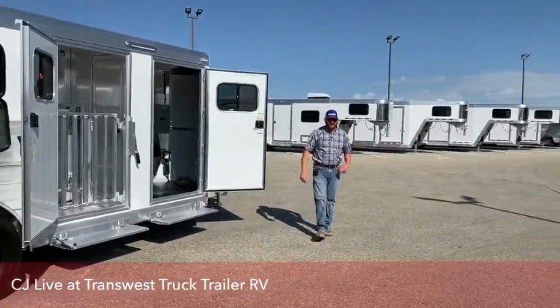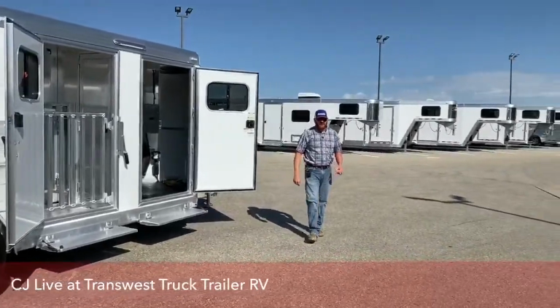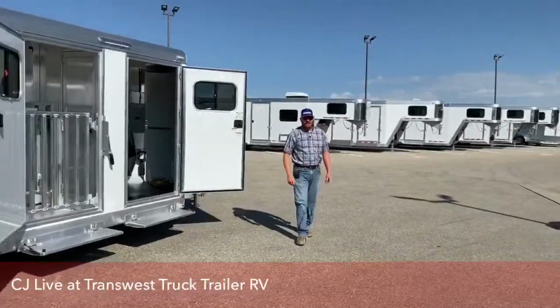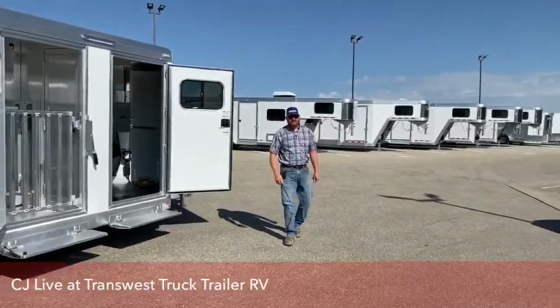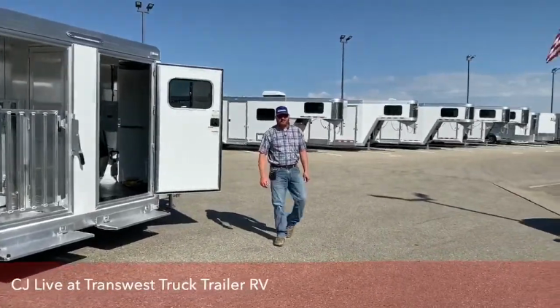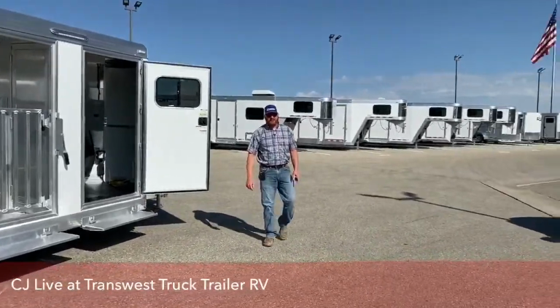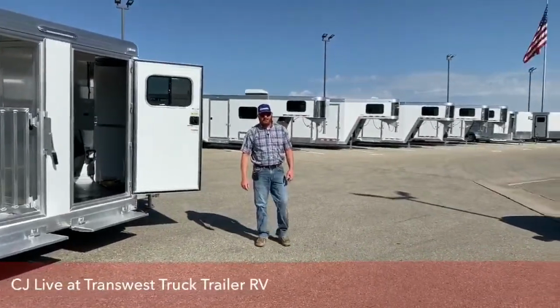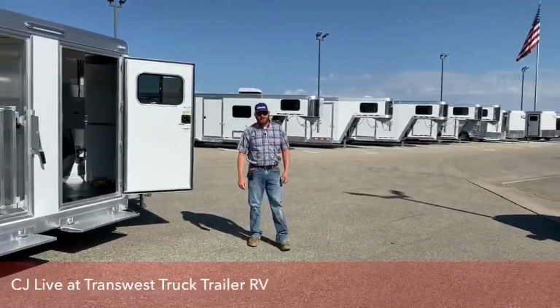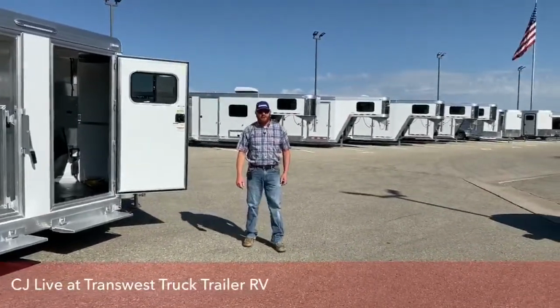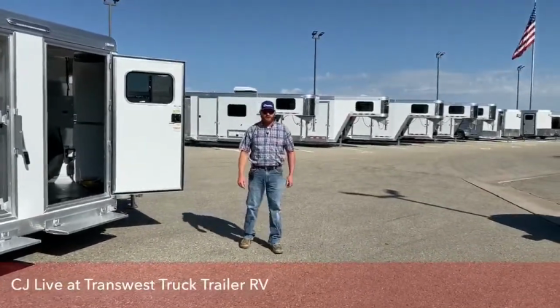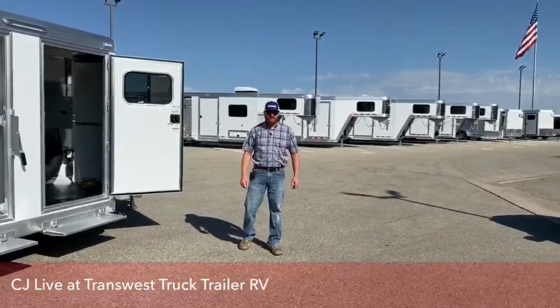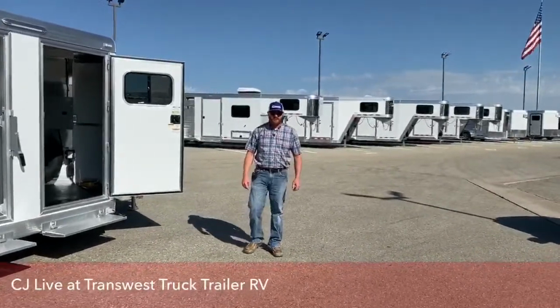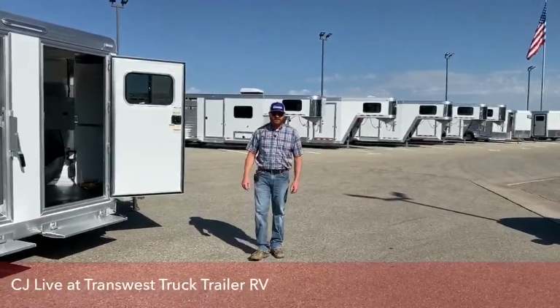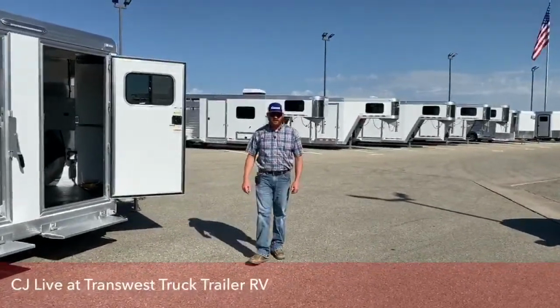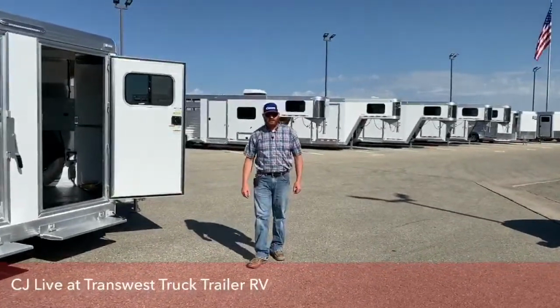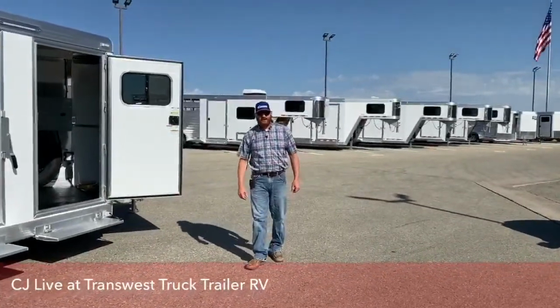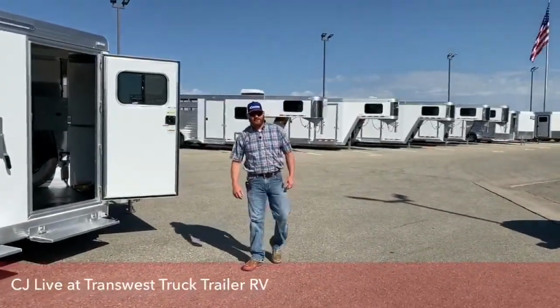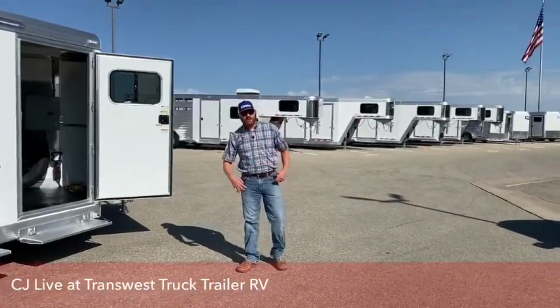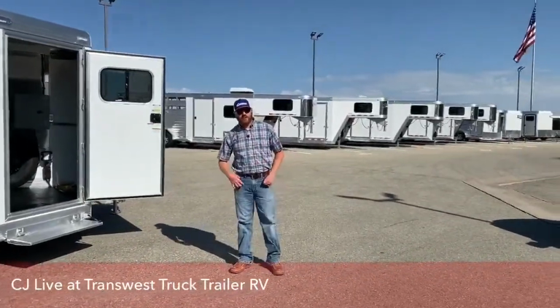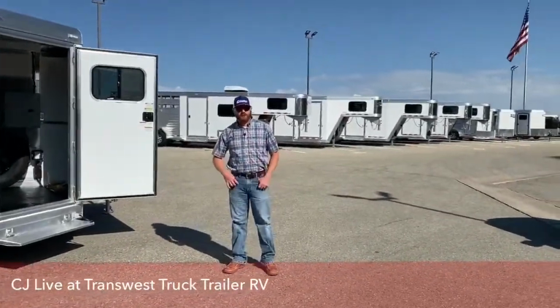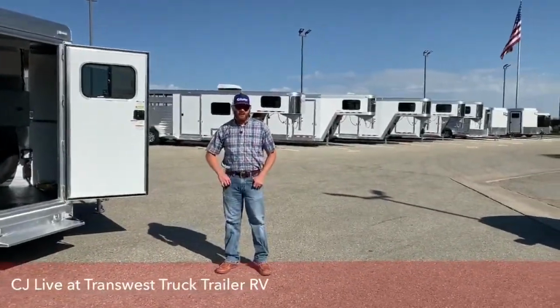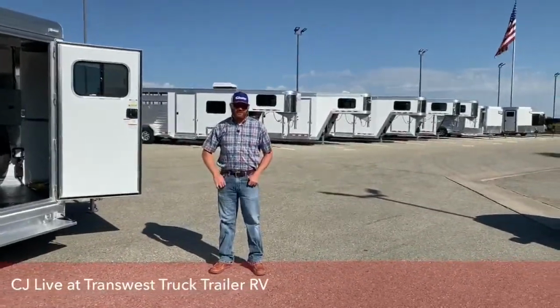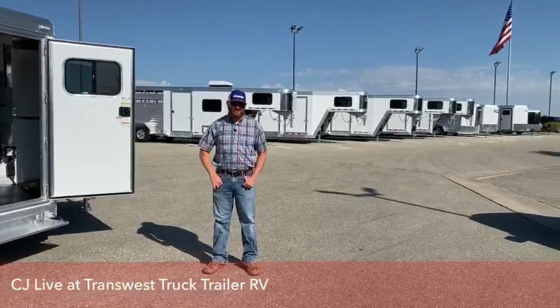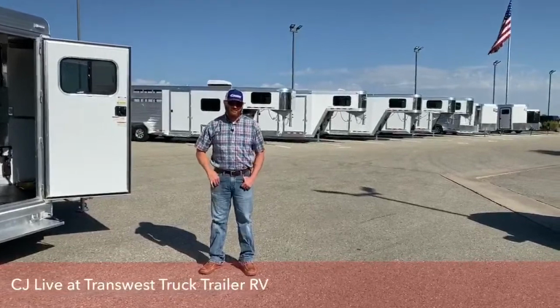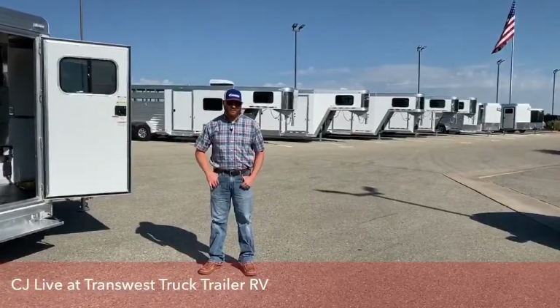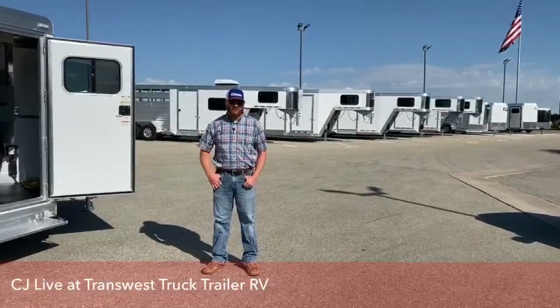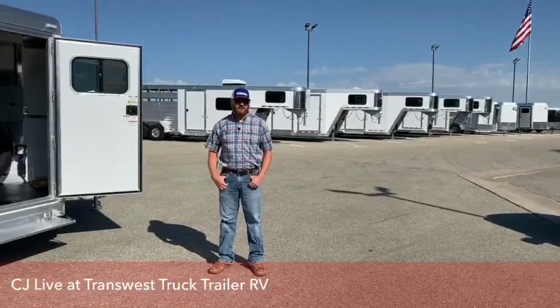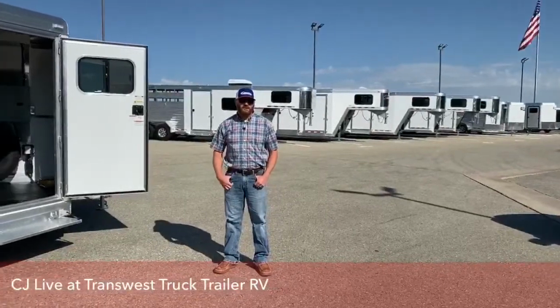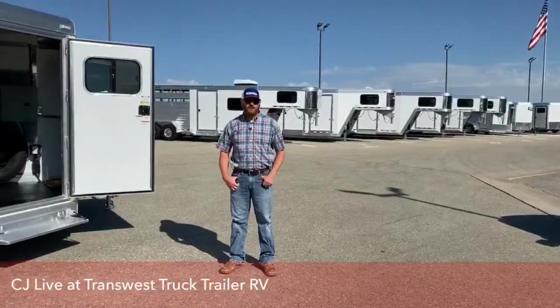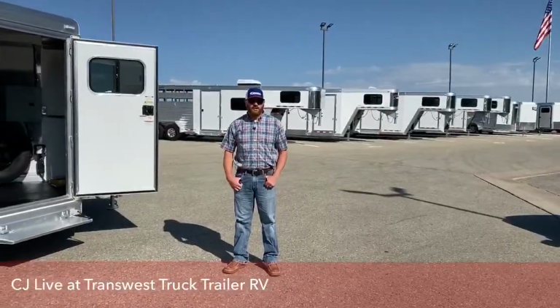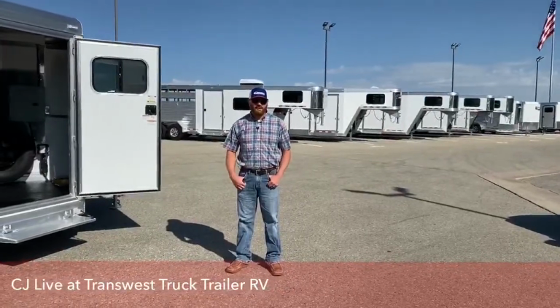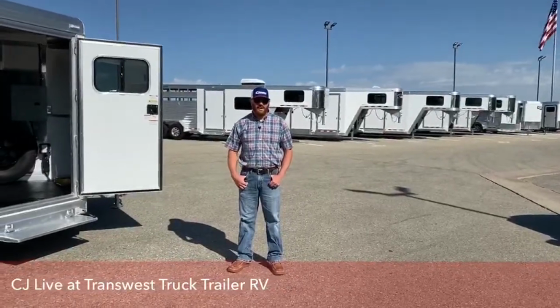Hi, I'm C.J. Altmeridge with TransWest Truck Trailer RV in Frederick, Colorado. We appreciate you tuning in today.